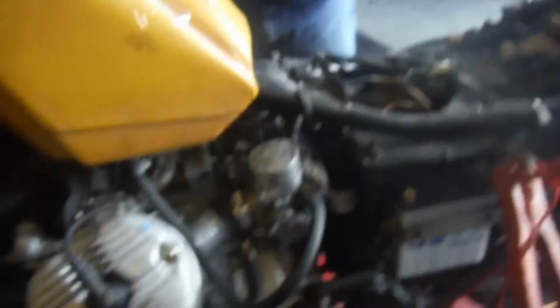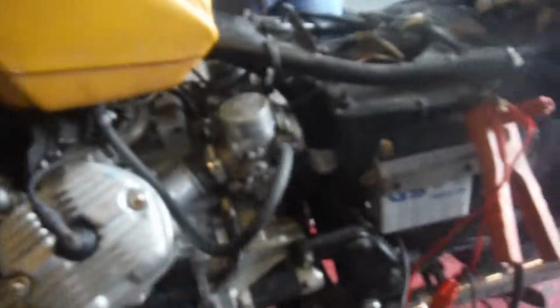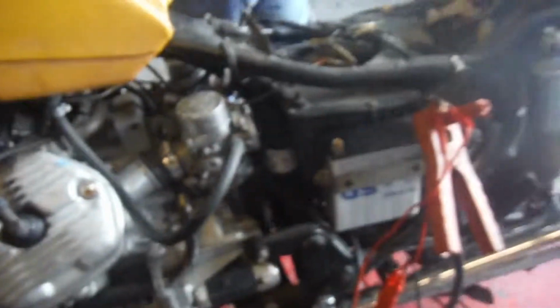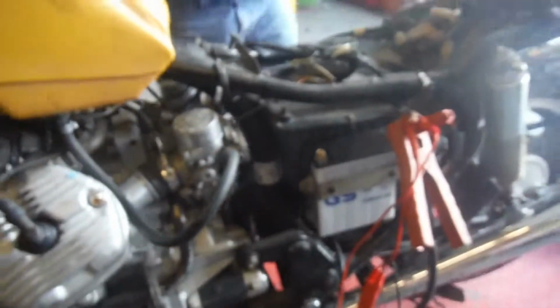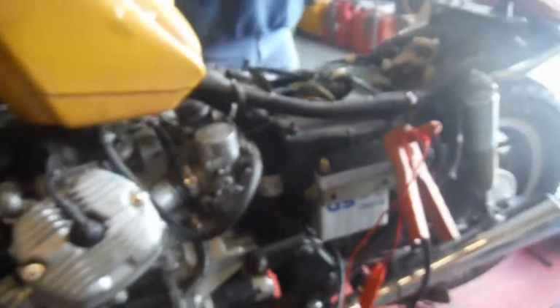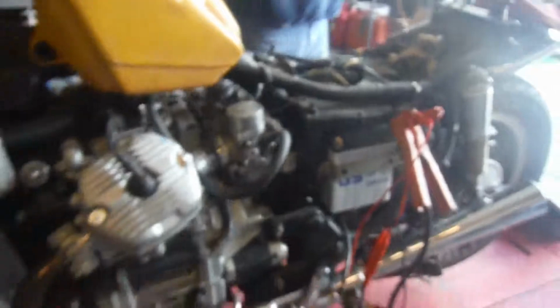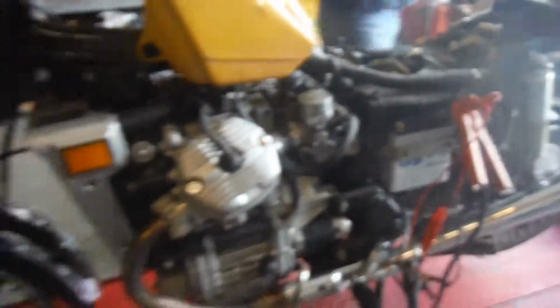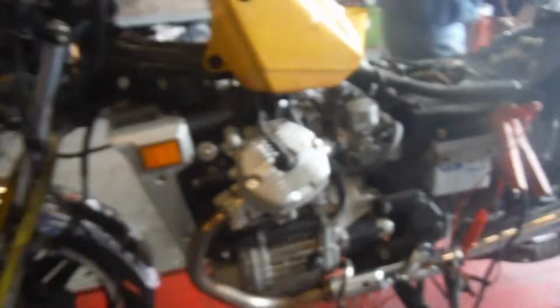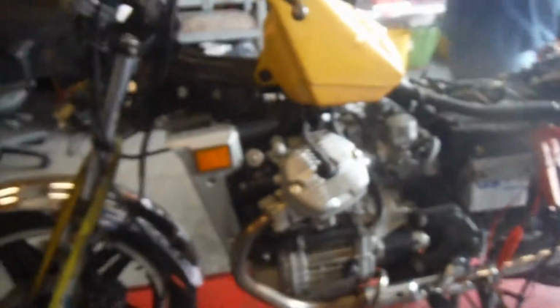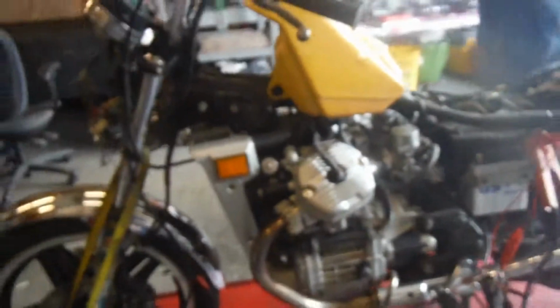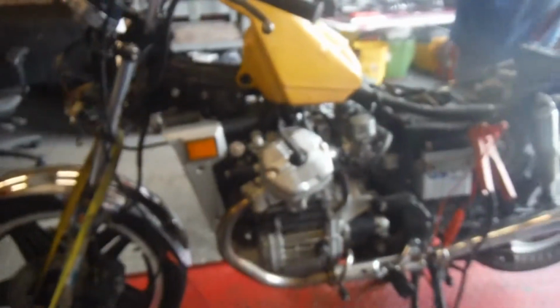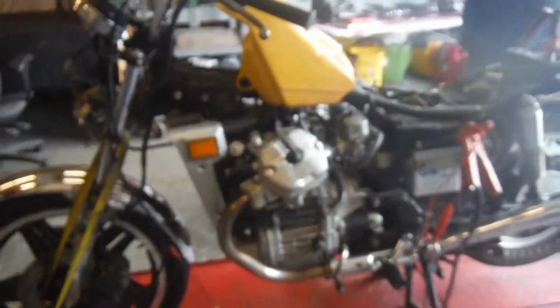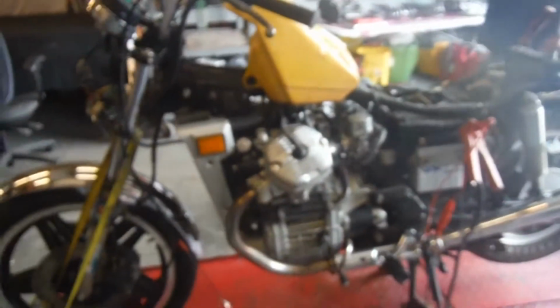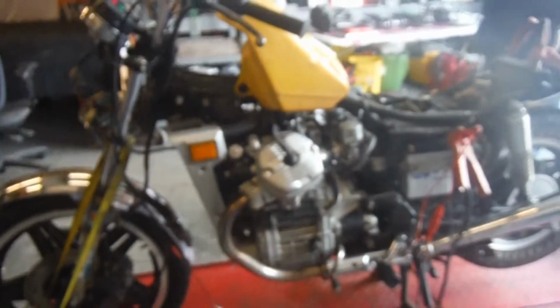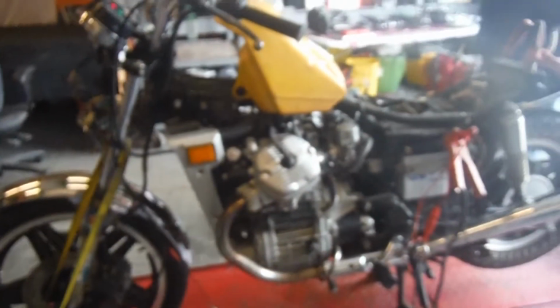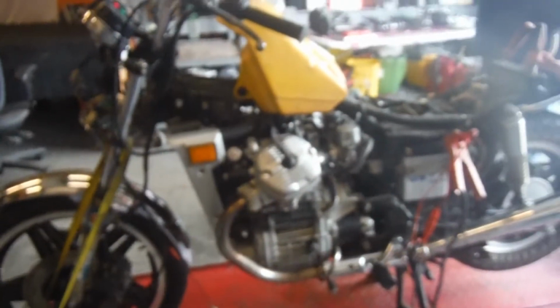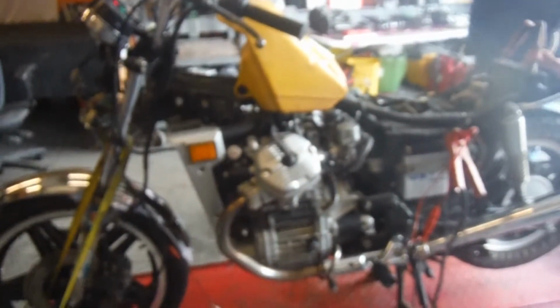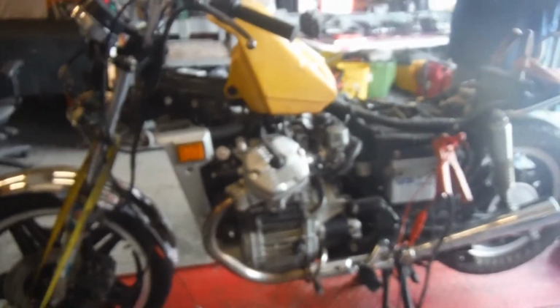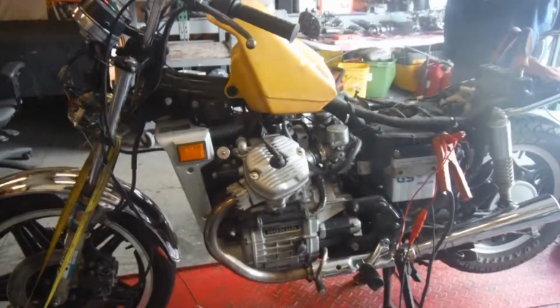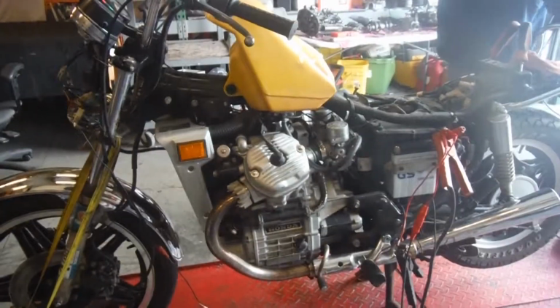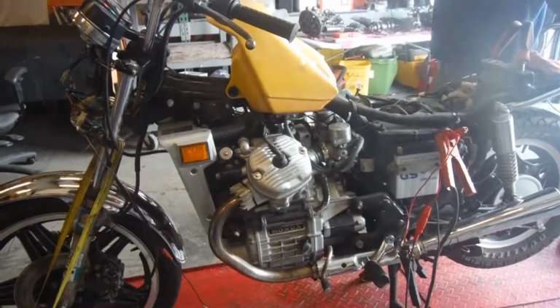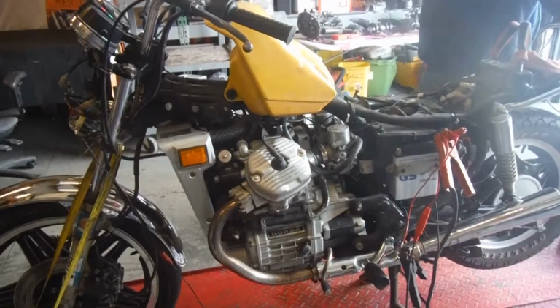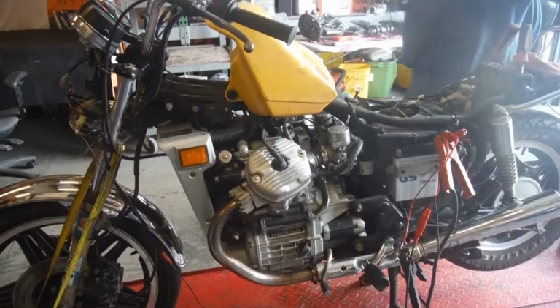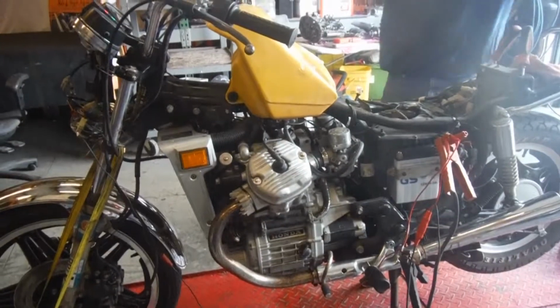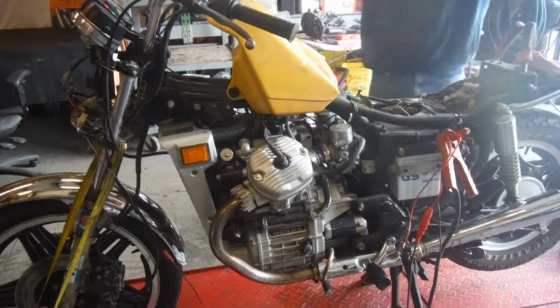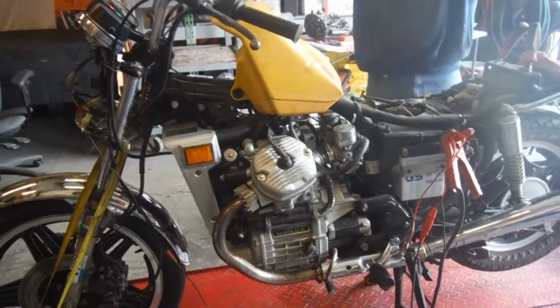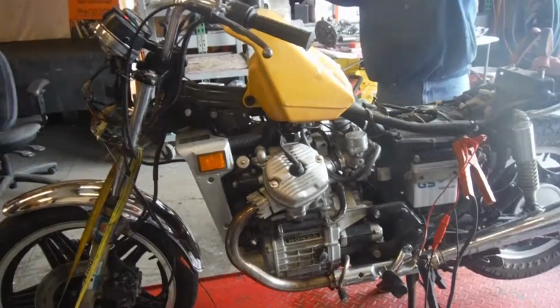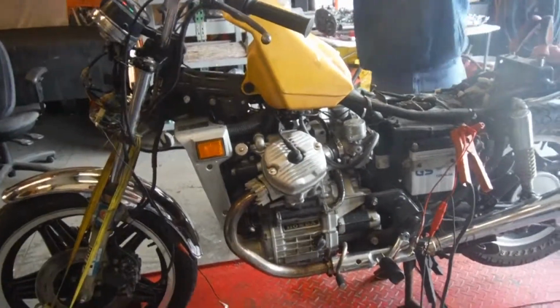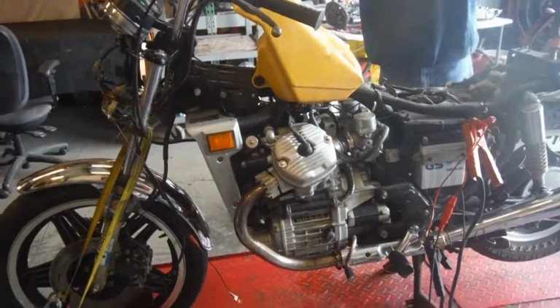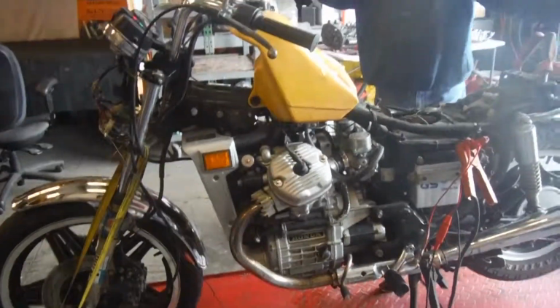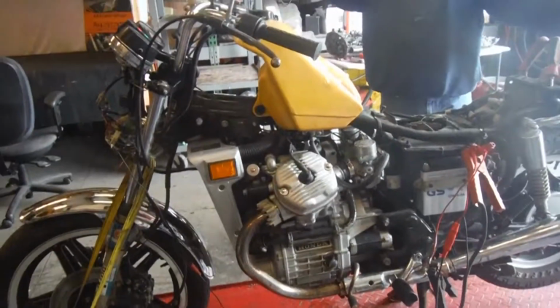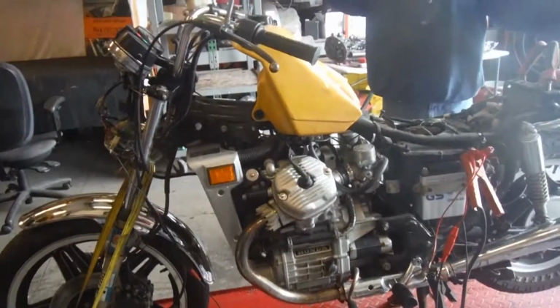If you have any questions or concerns about this bike or any other bike, feel free to contact us at R&B Cycle Salvage on Facebook and on eBay. Thank you.